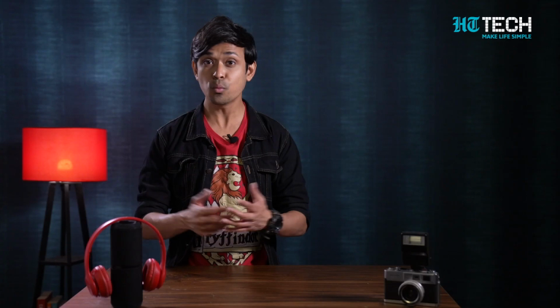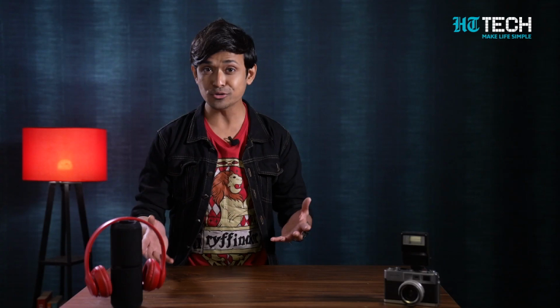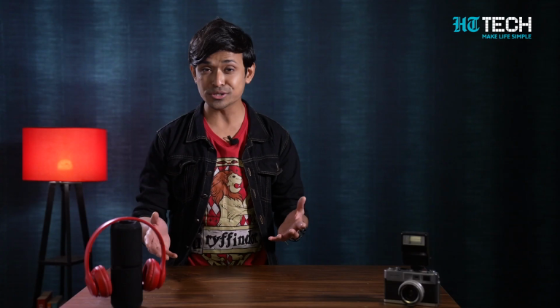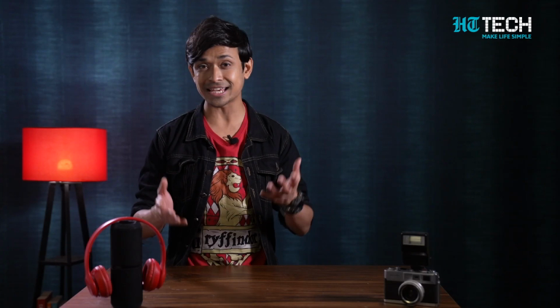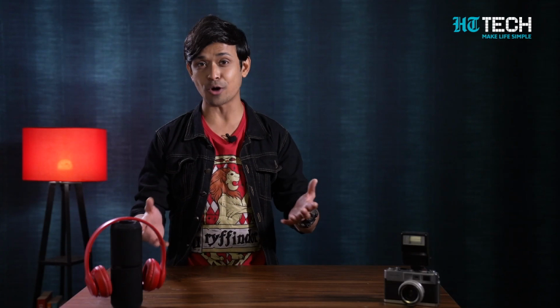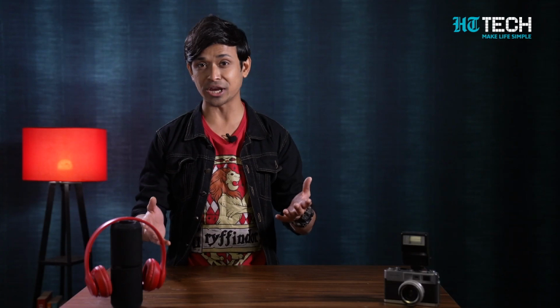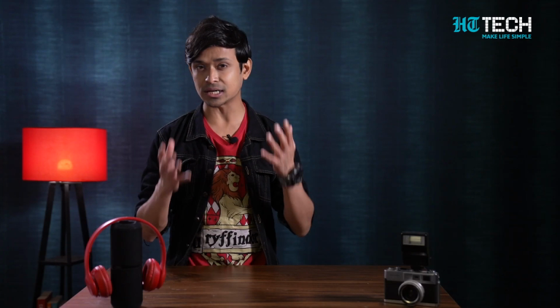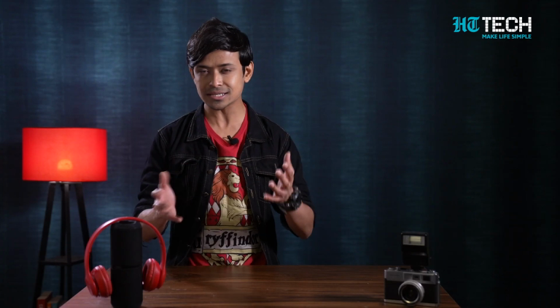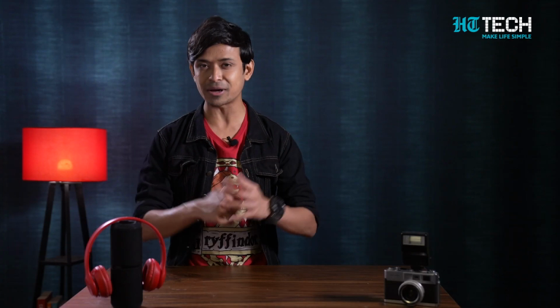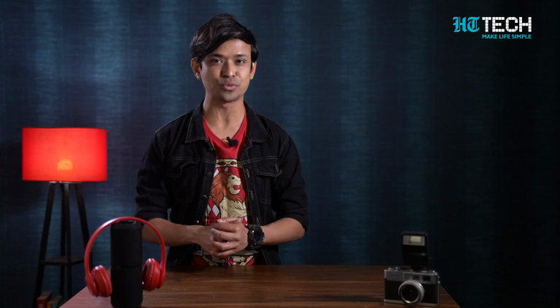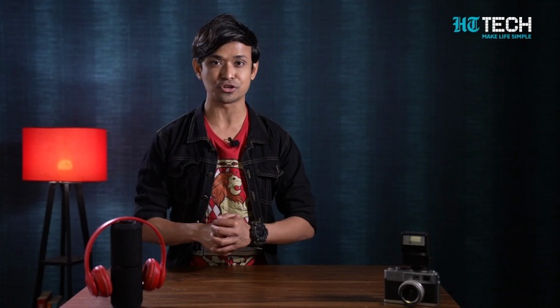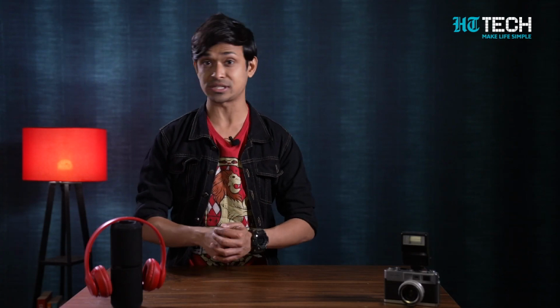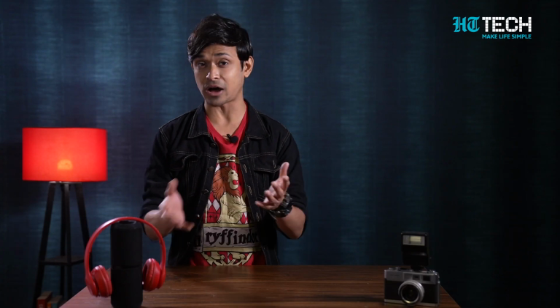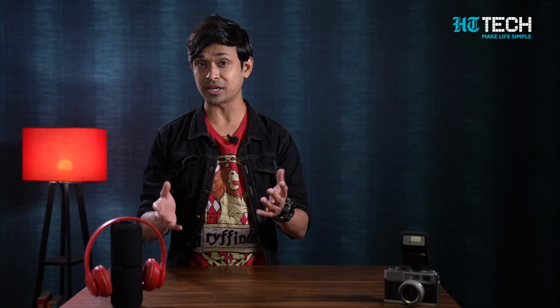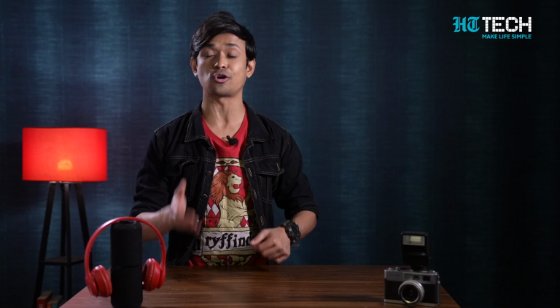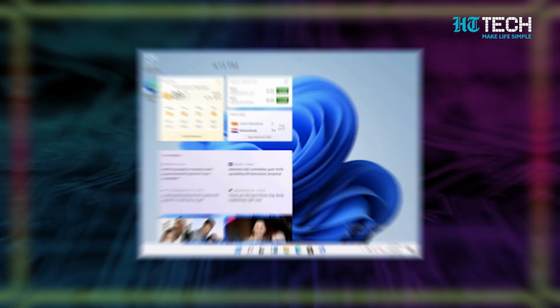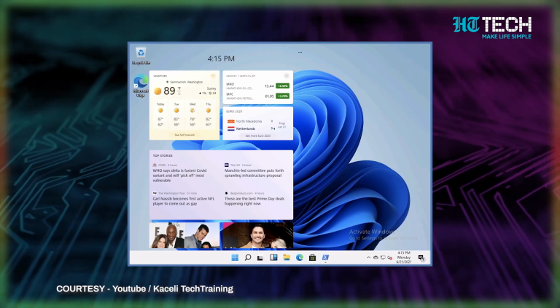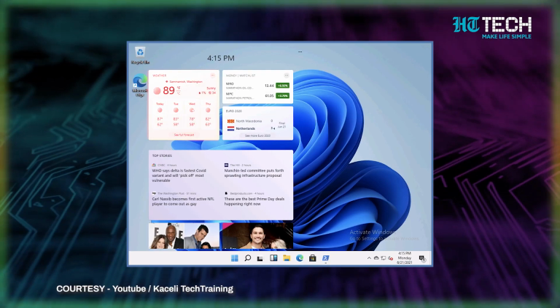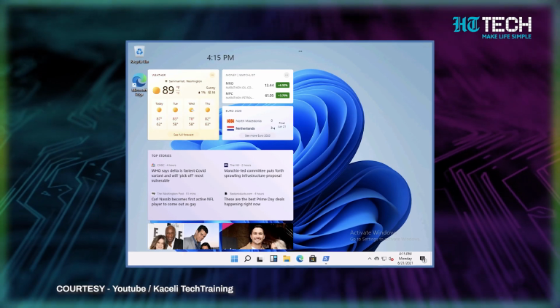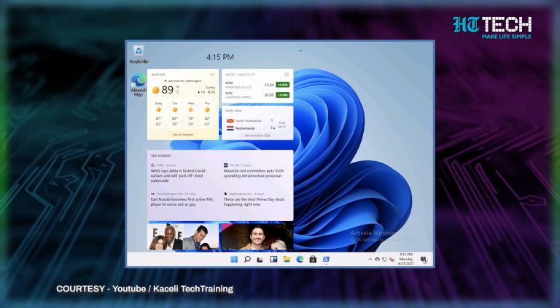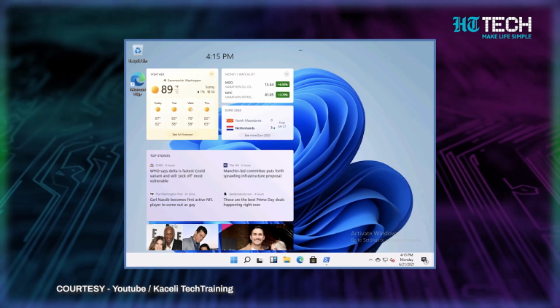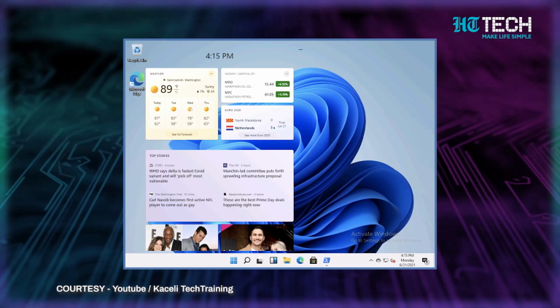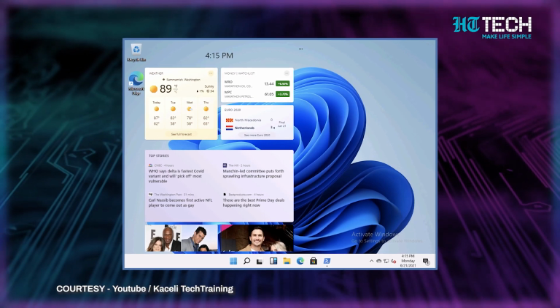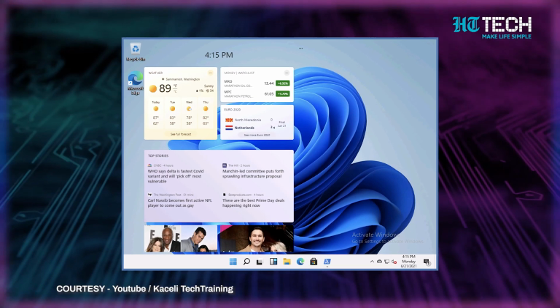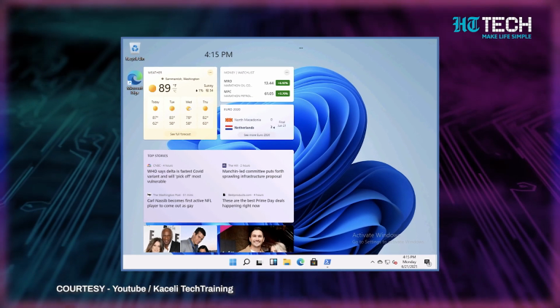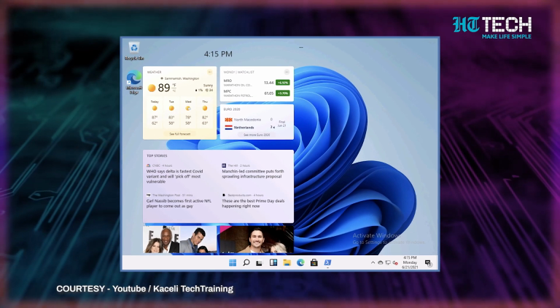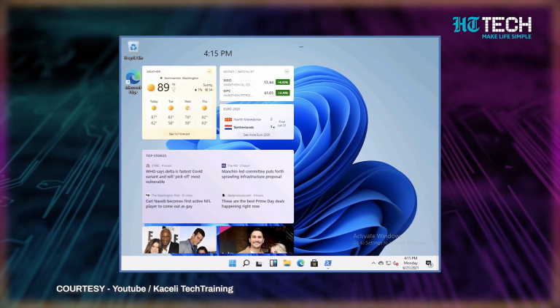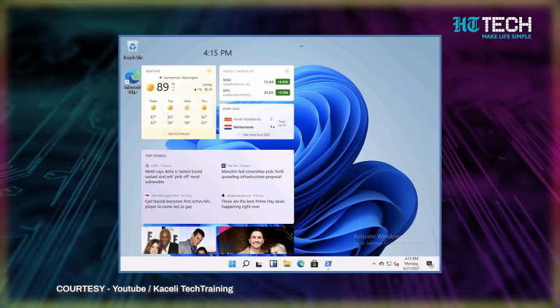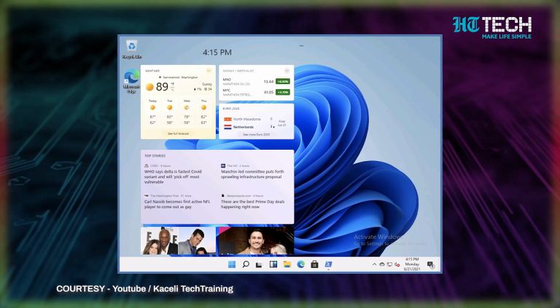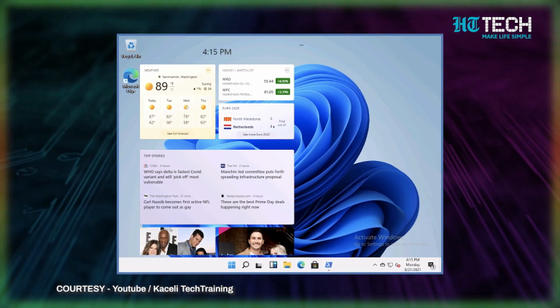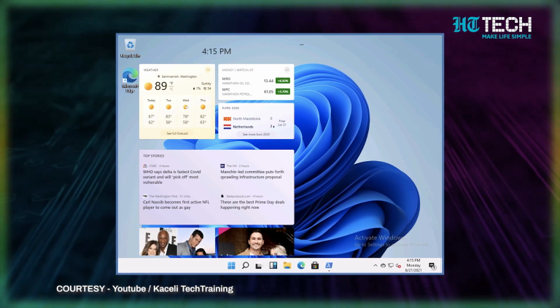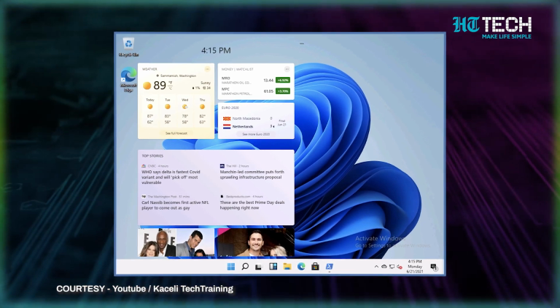Windows users can now create a customized widget to receive updates on the weather, you can receive news and a lot more.